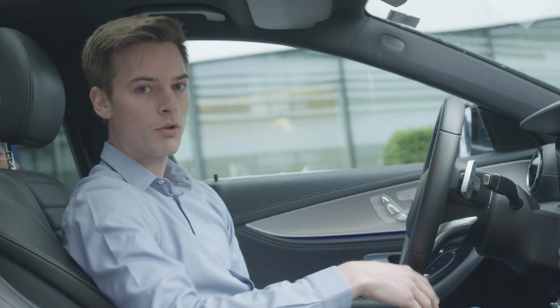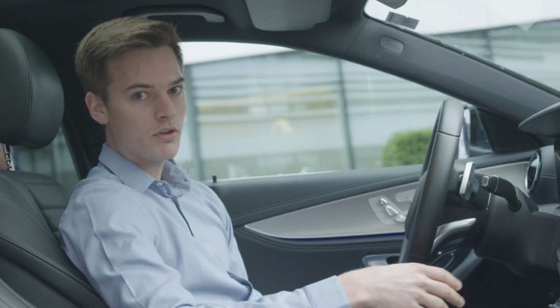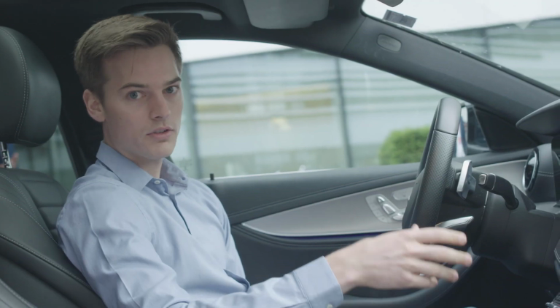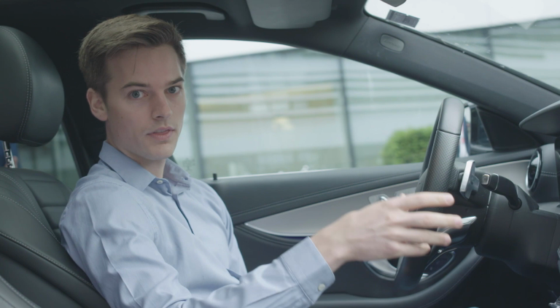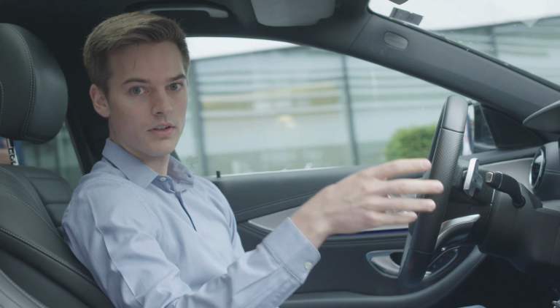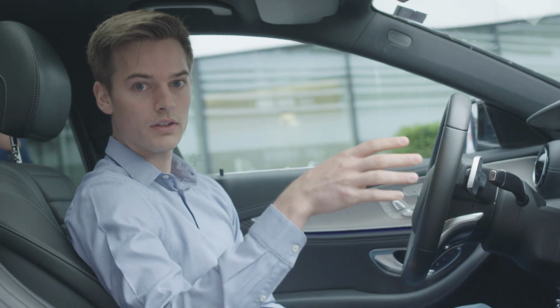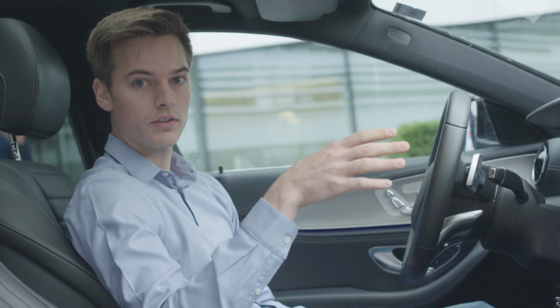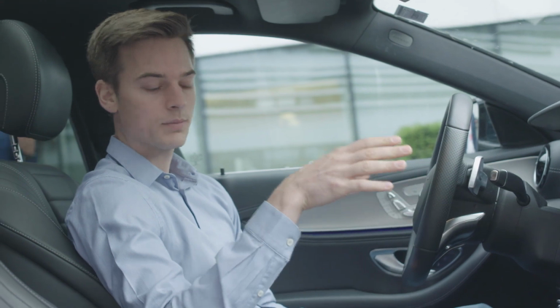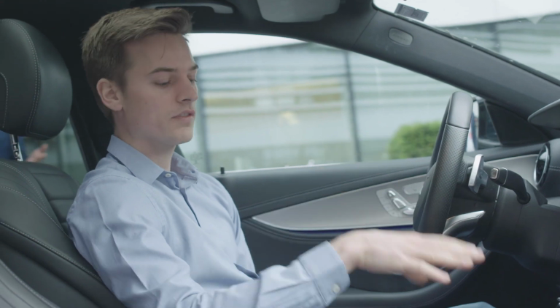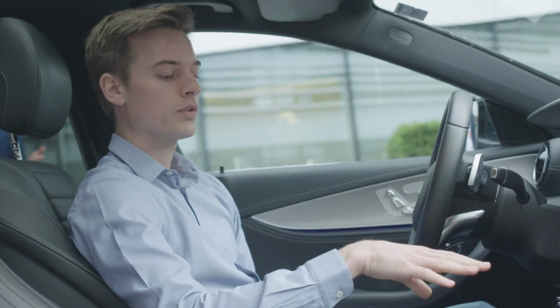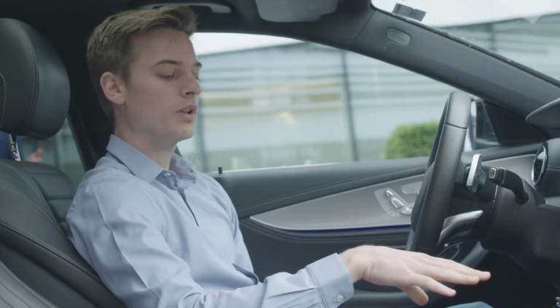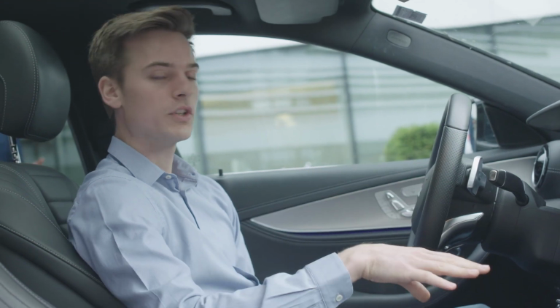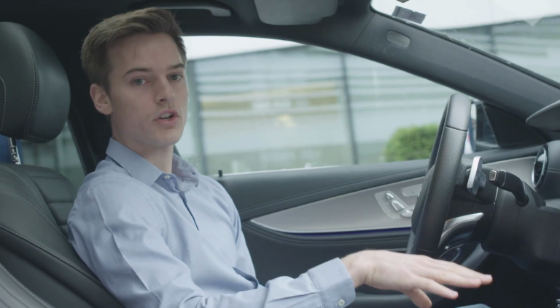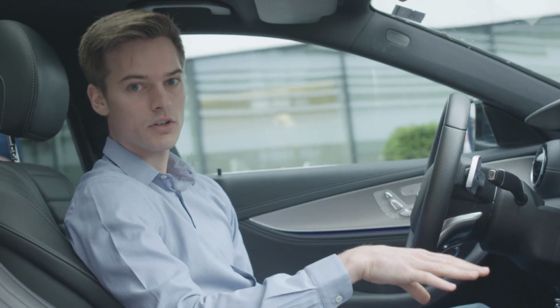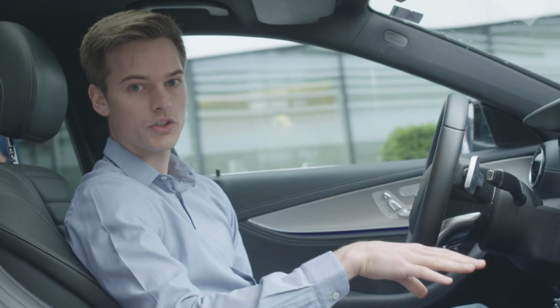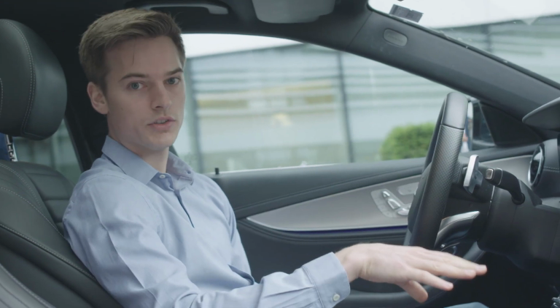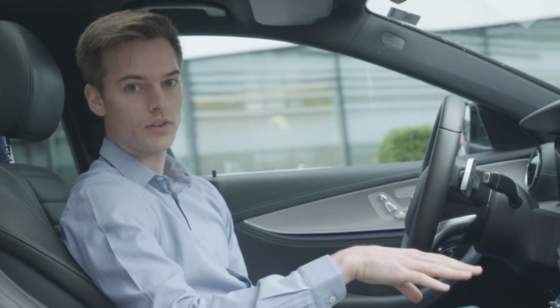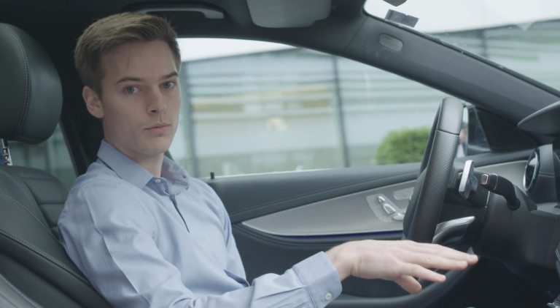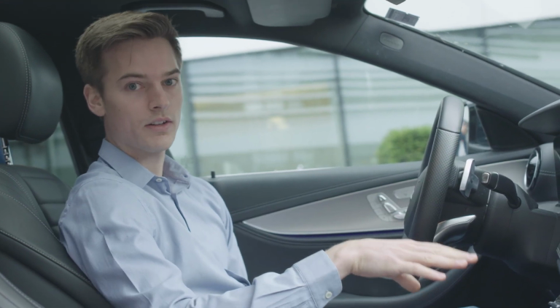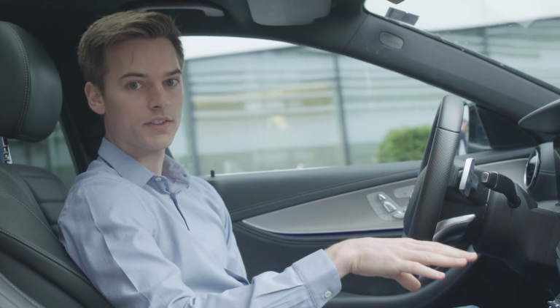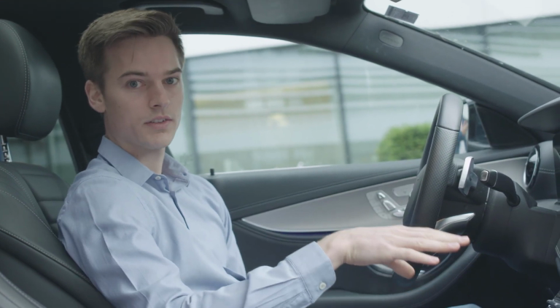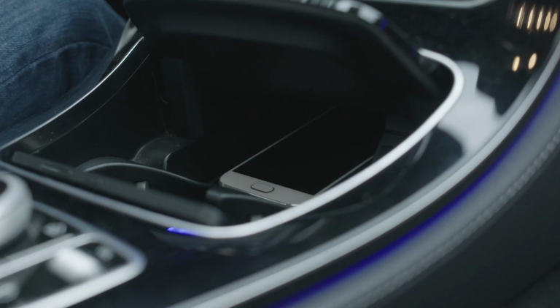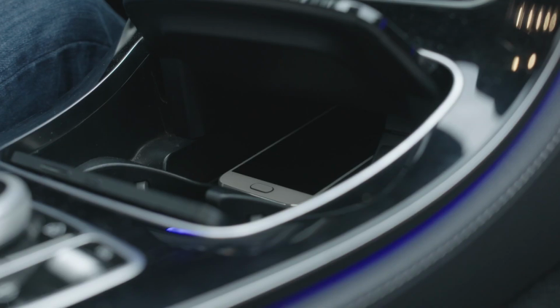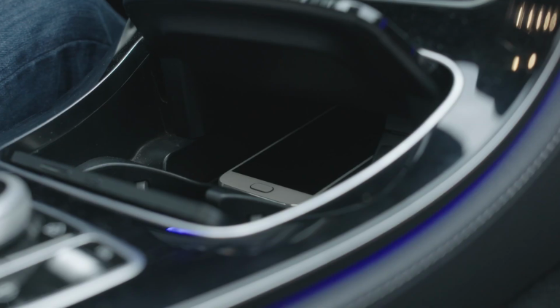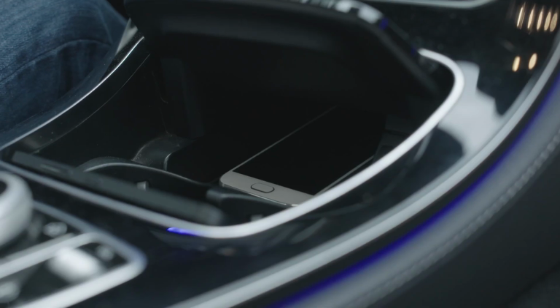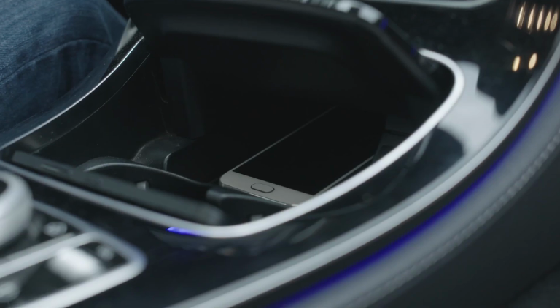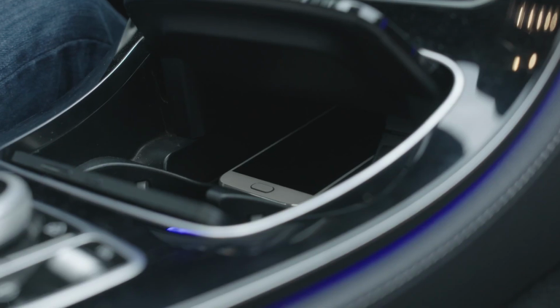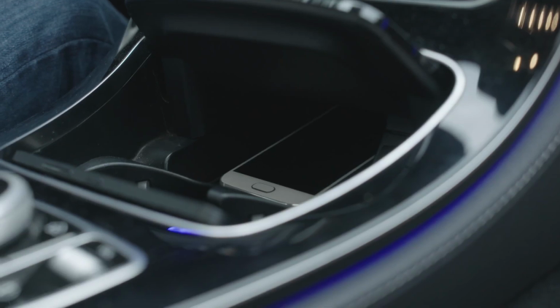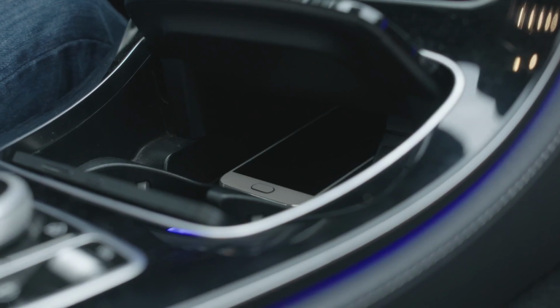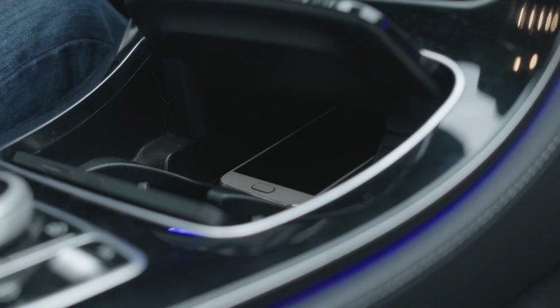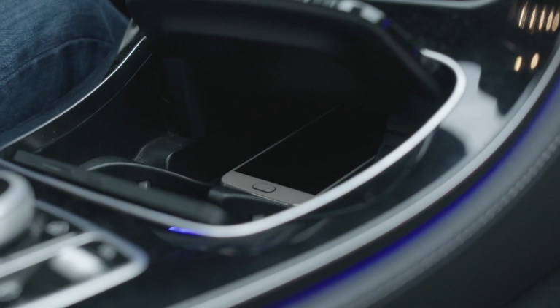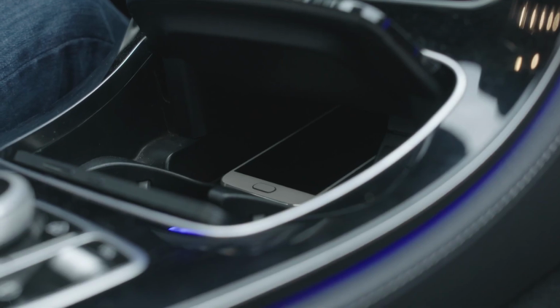Moreover, the smartphone will be charged using the wireless charging standard during driving.